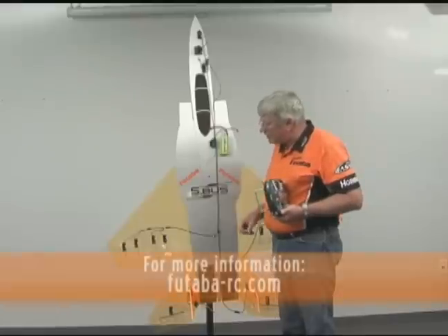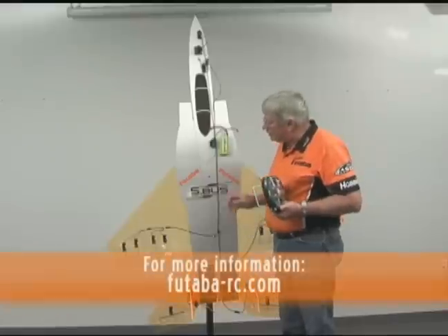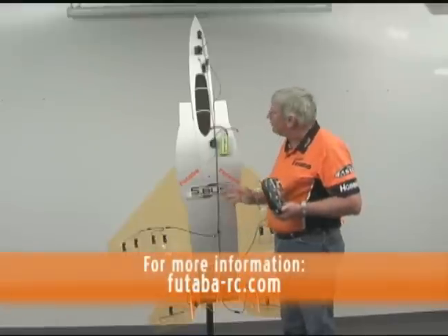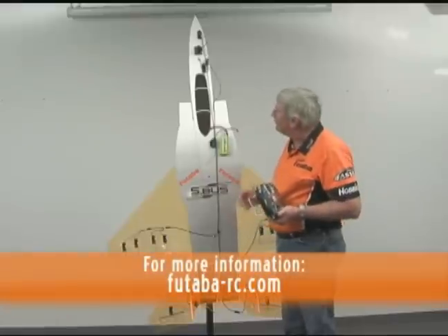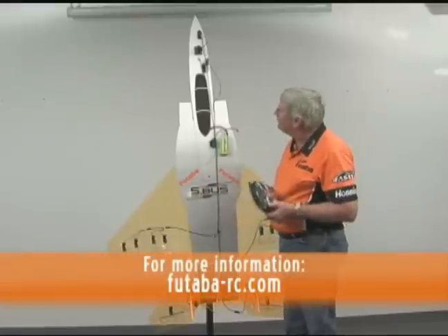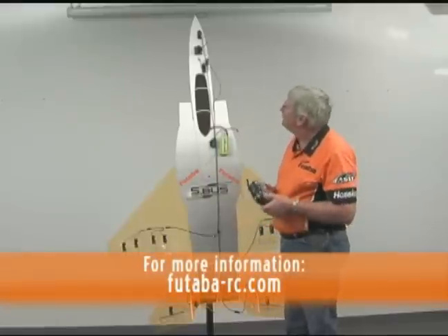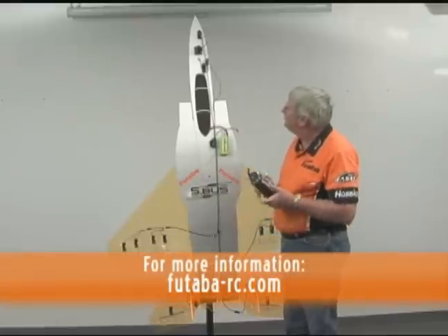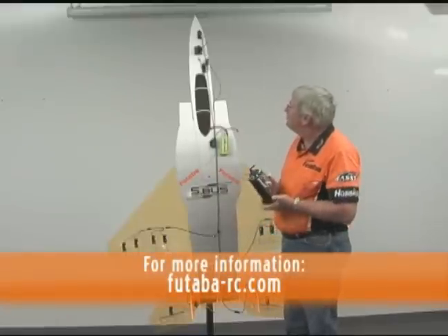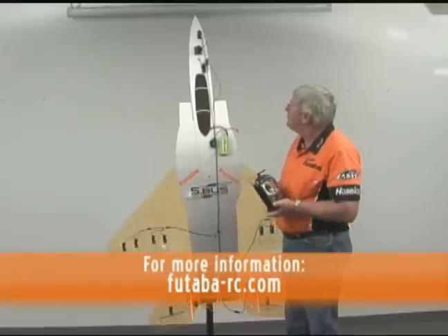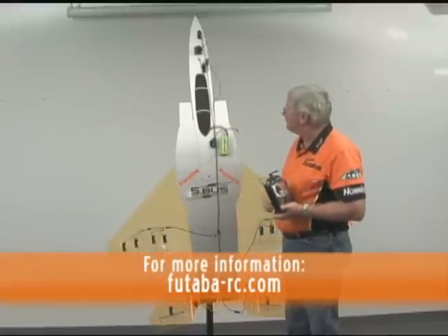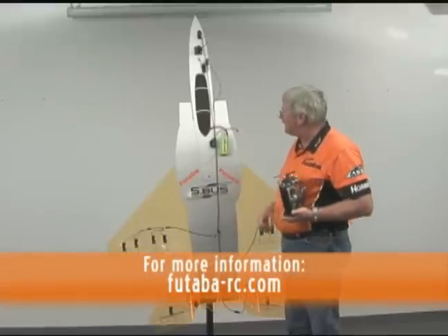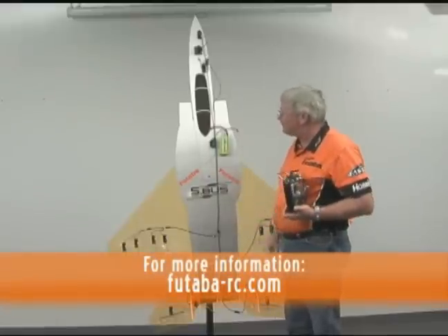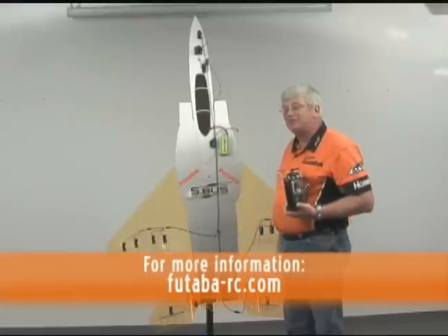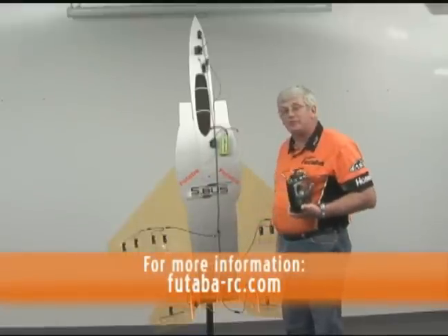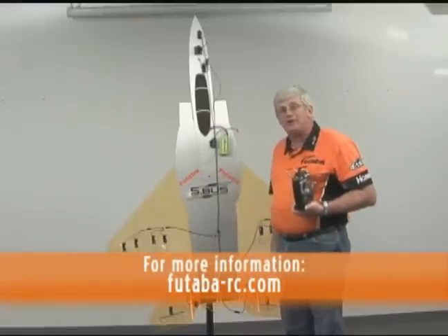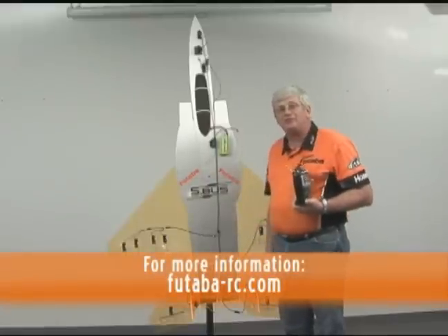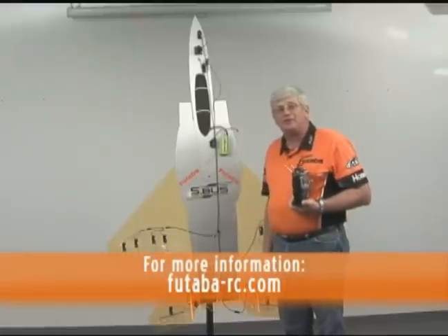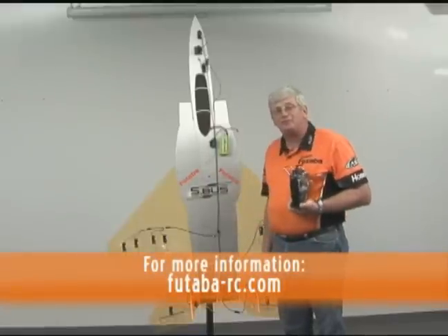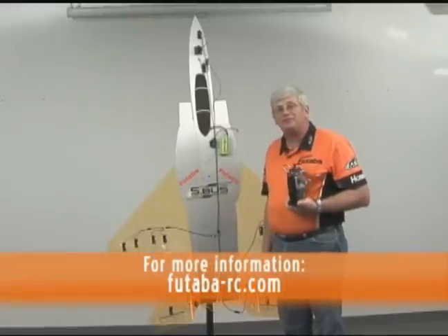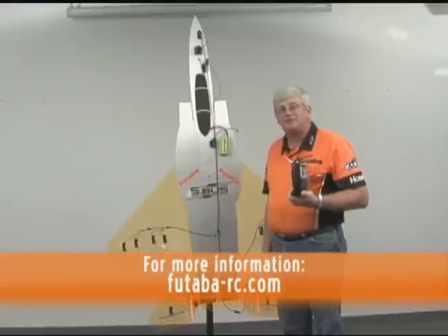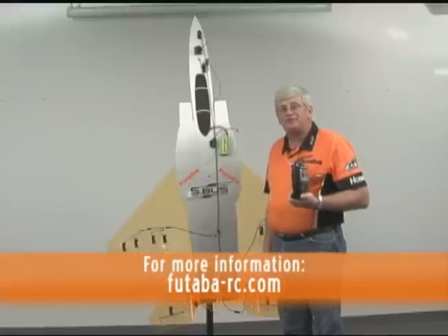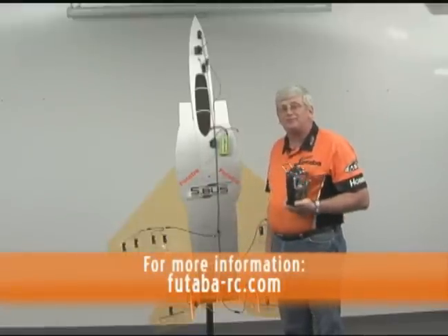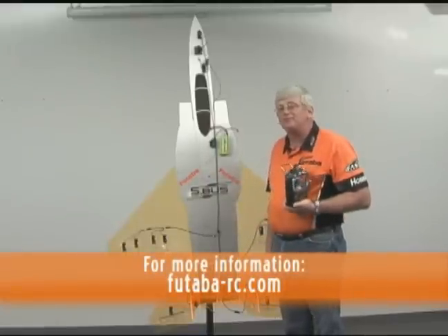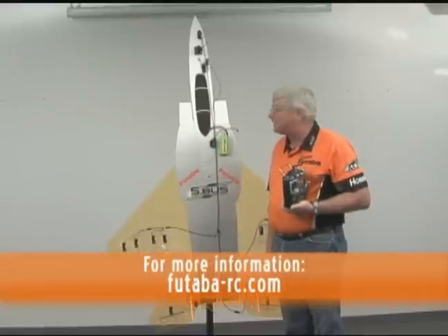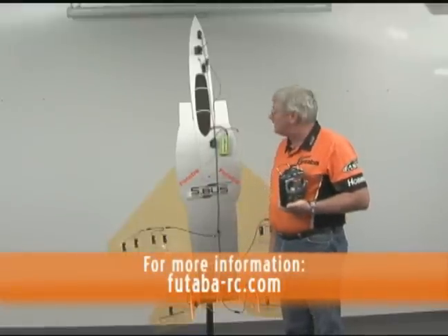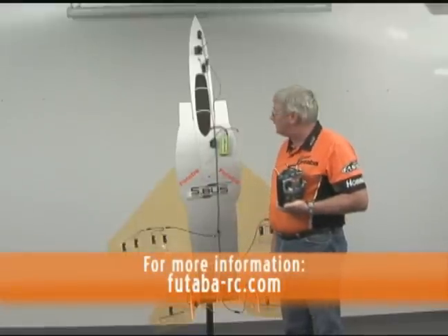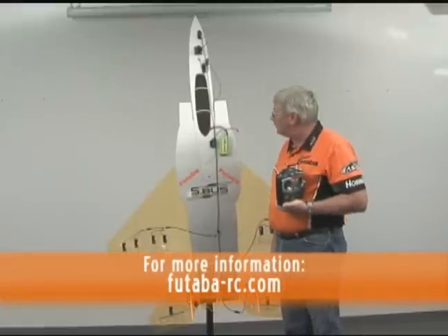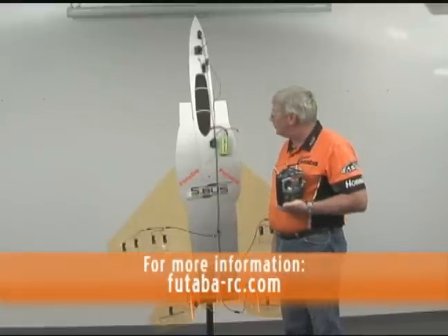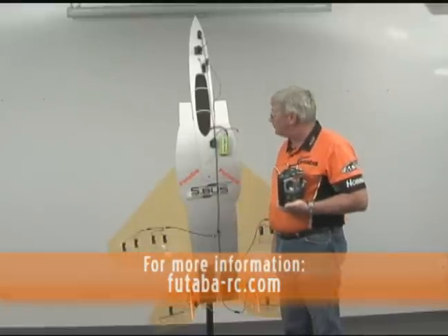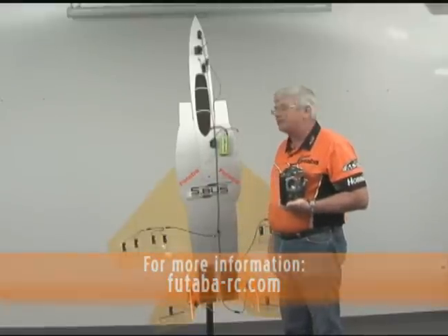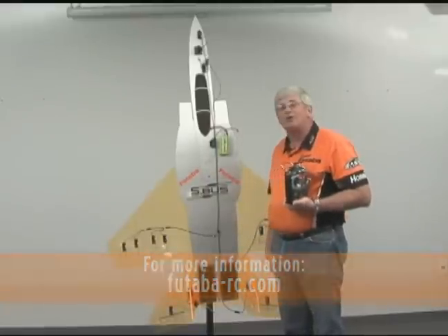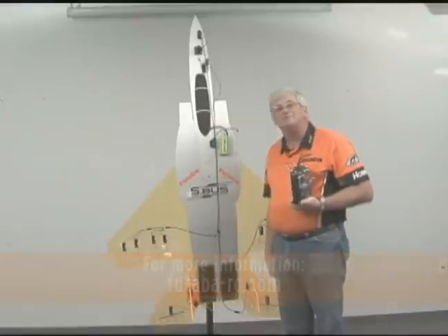So this is the new Futaba serial bus, or S-Bus system. We hope you'll enjoy it.